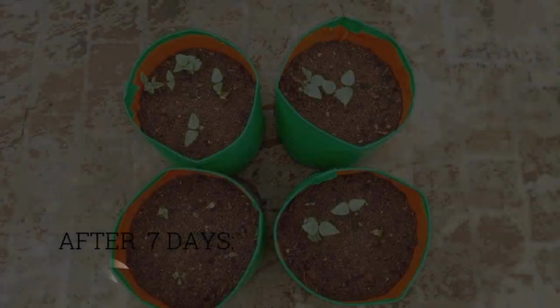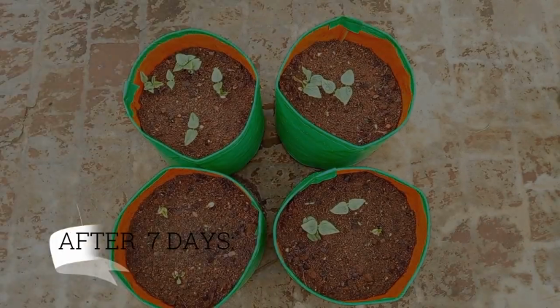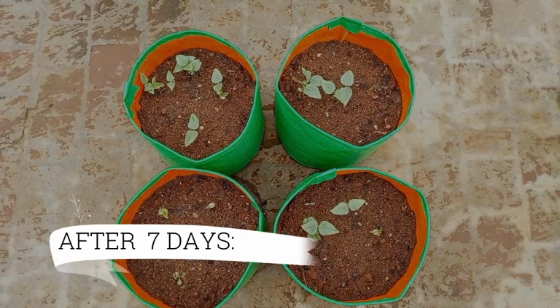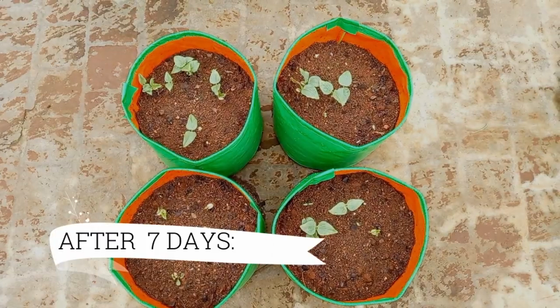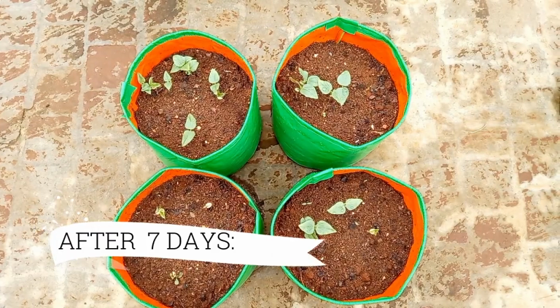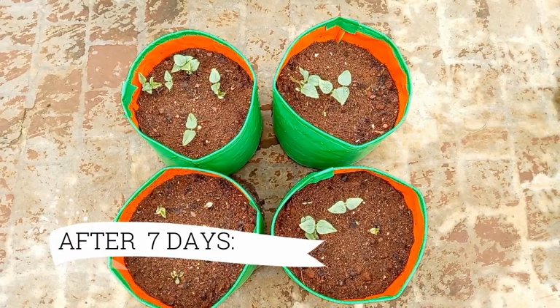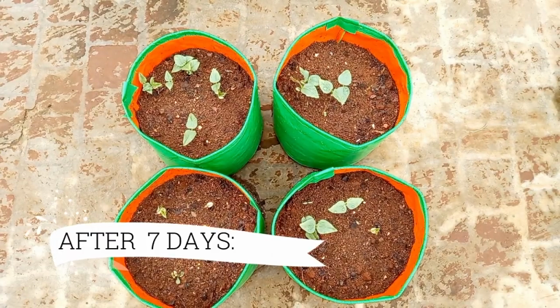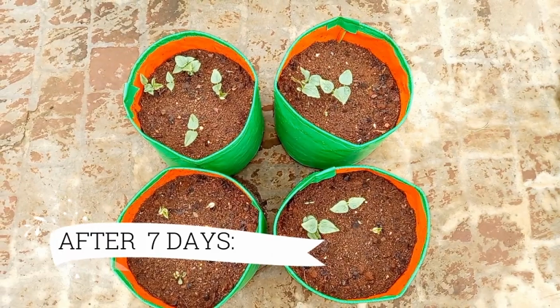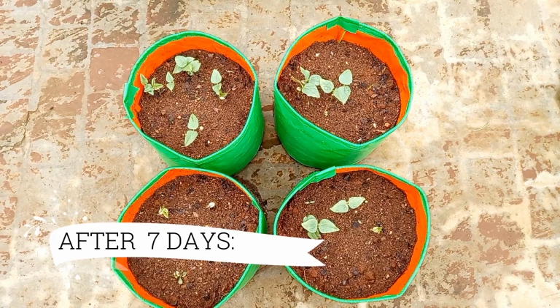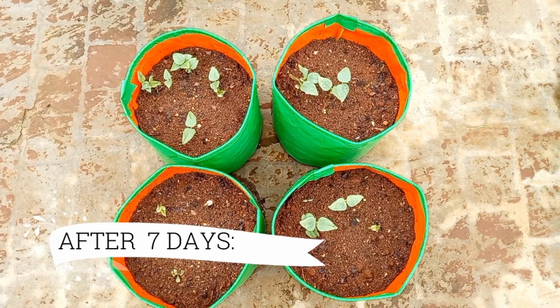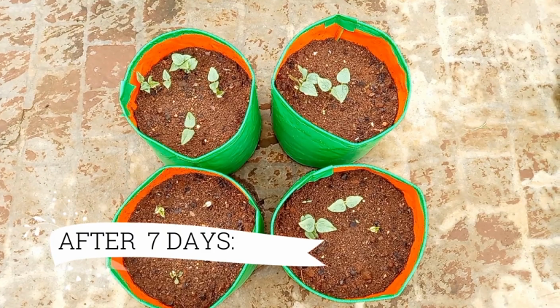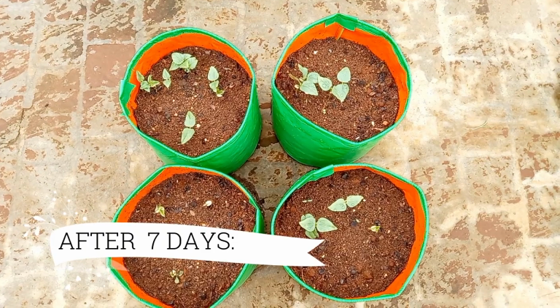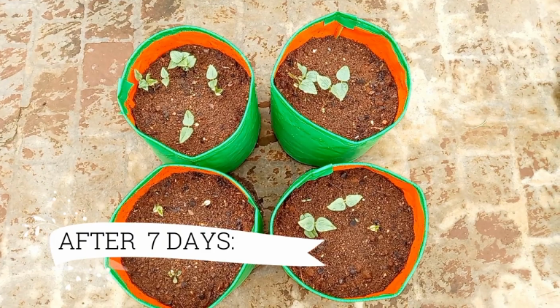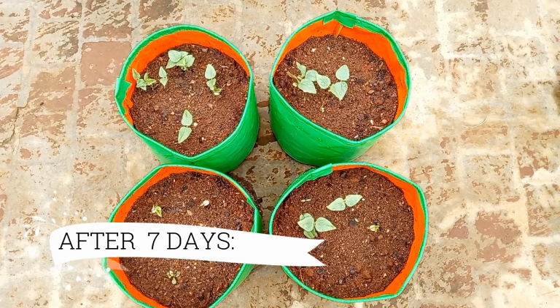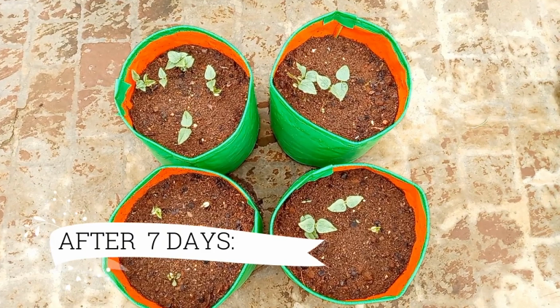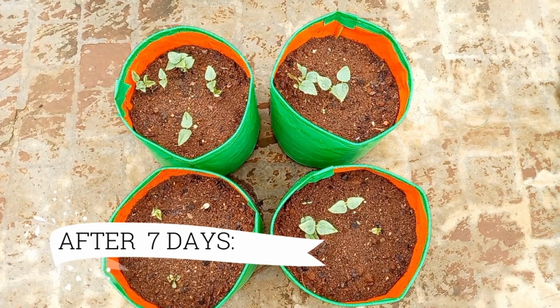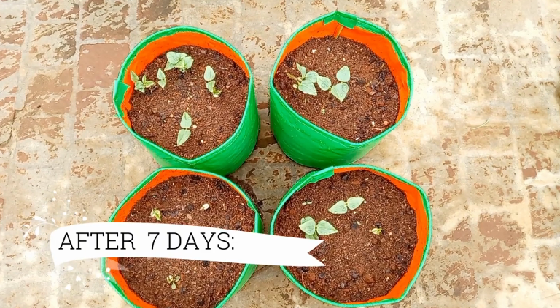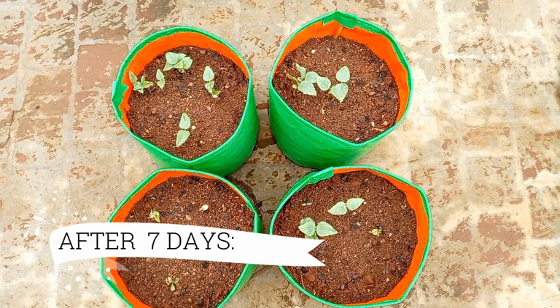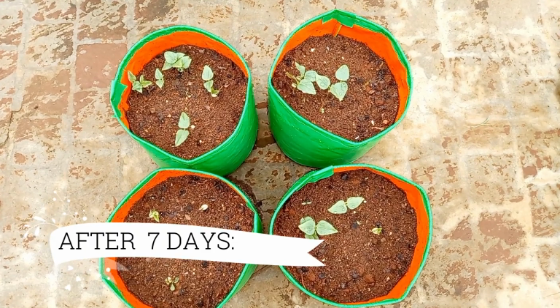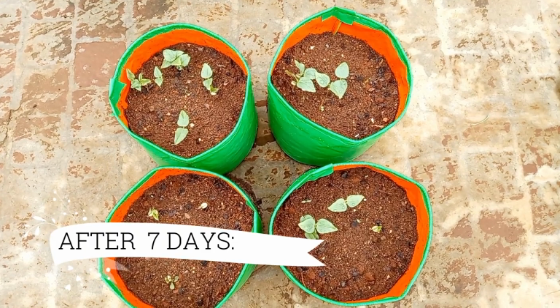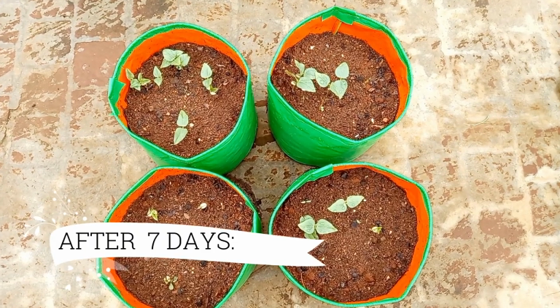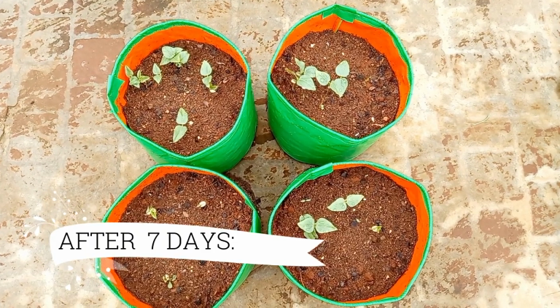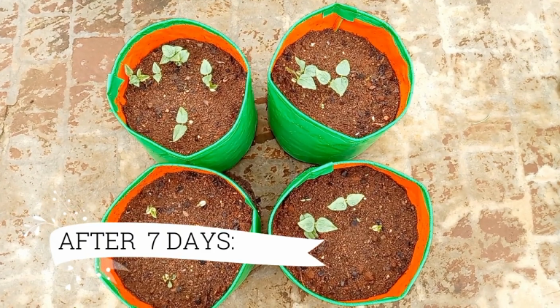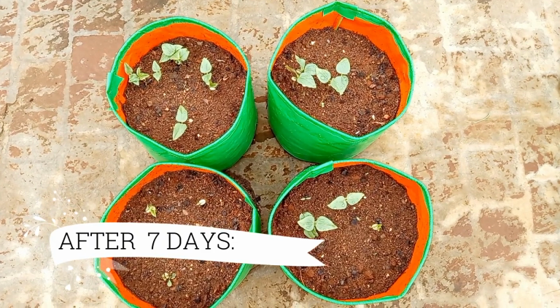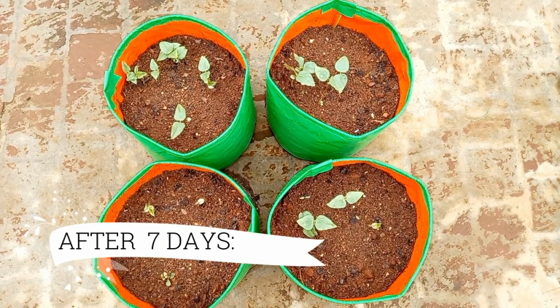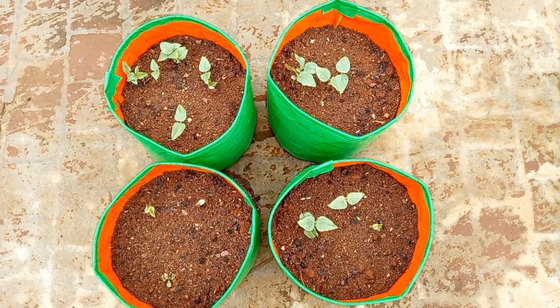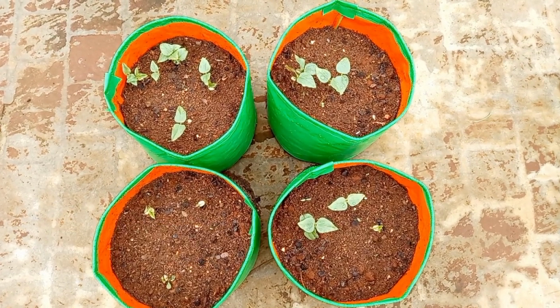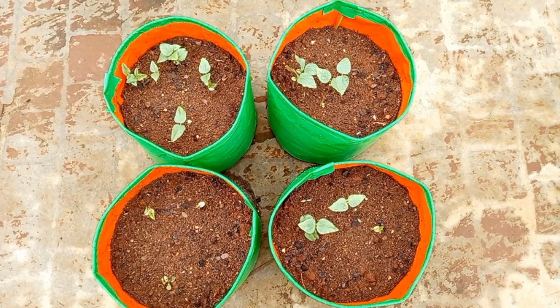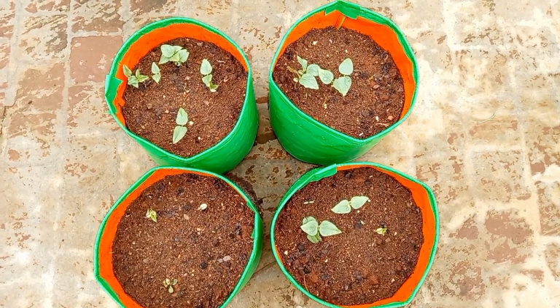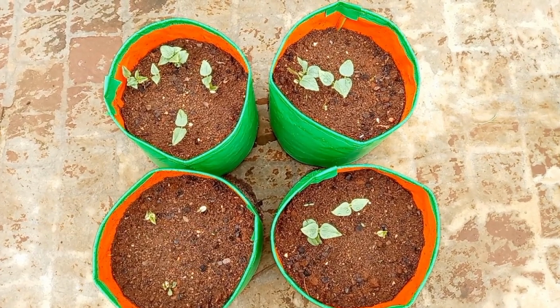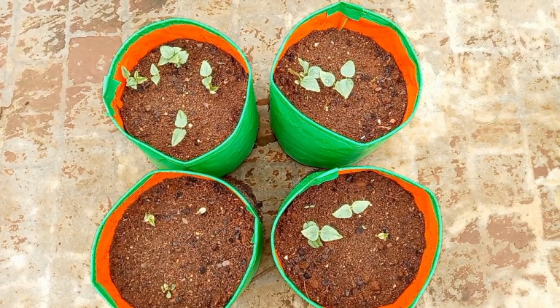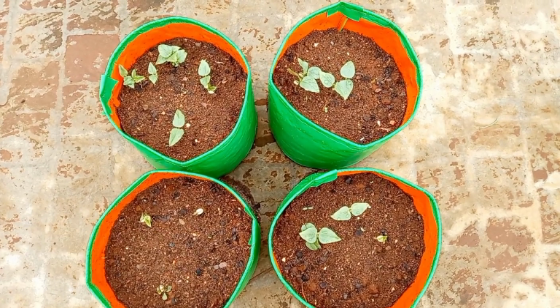After 7 days, most of the seeds have germinated and 2 leaves will start coming out.